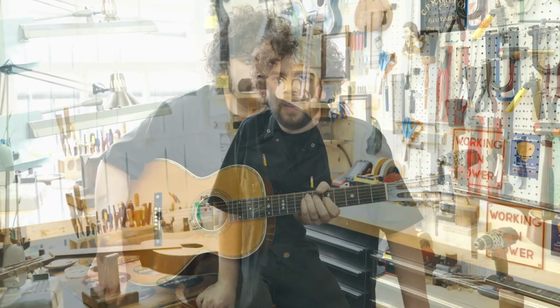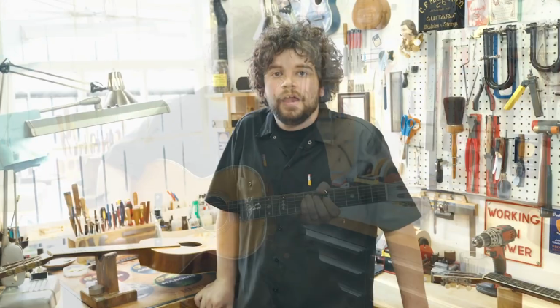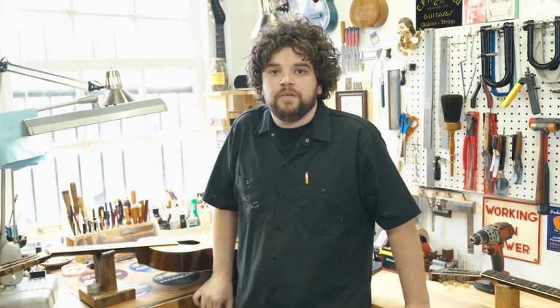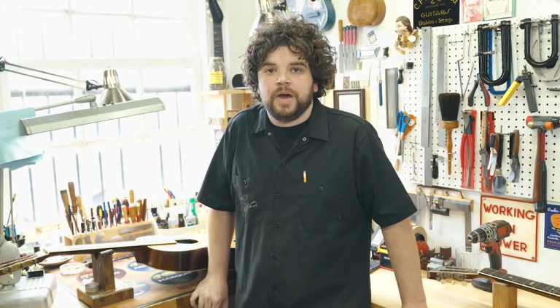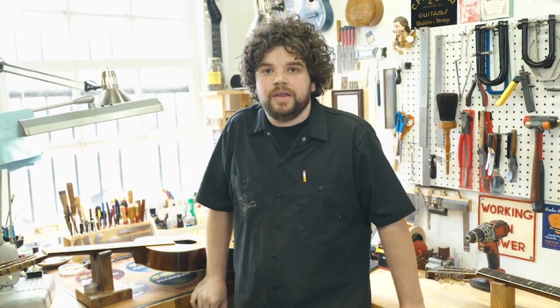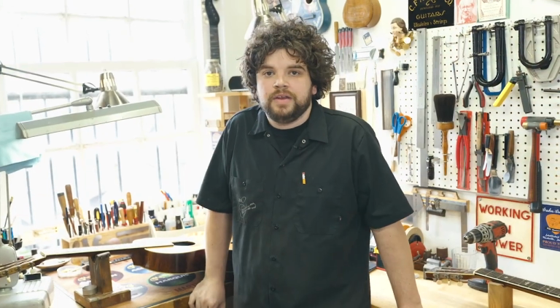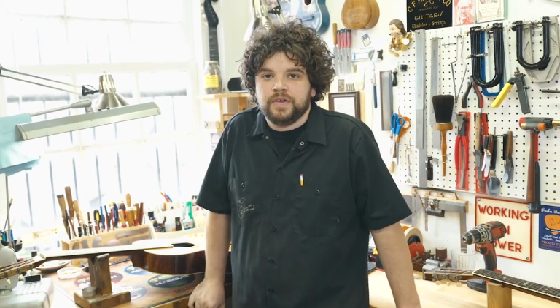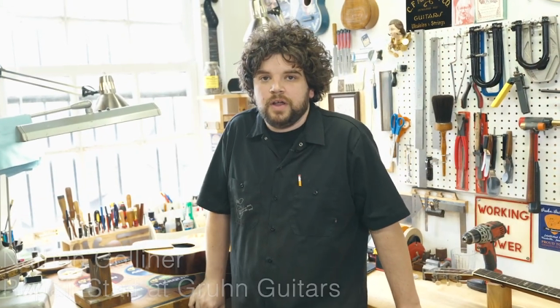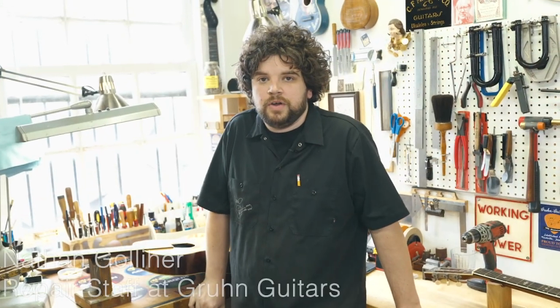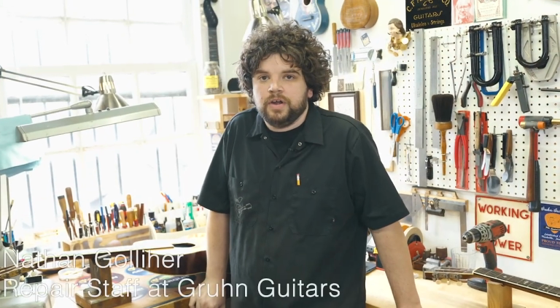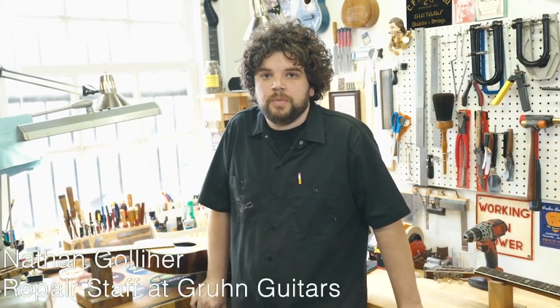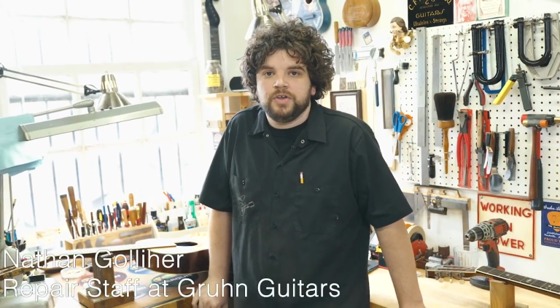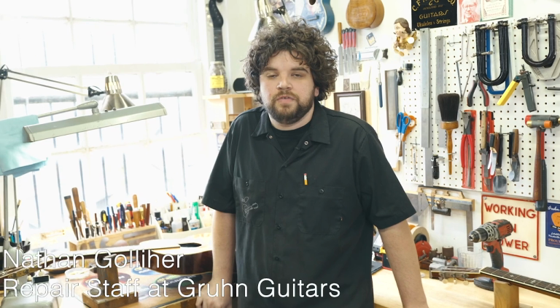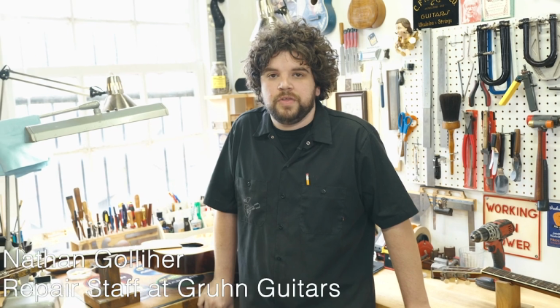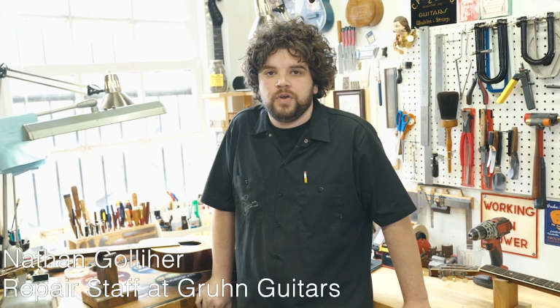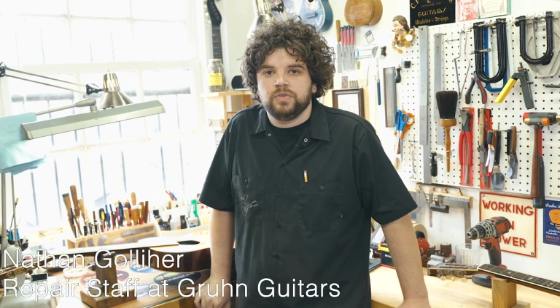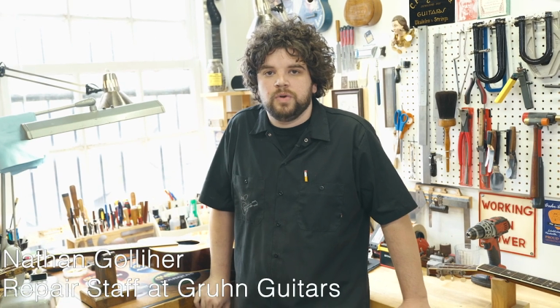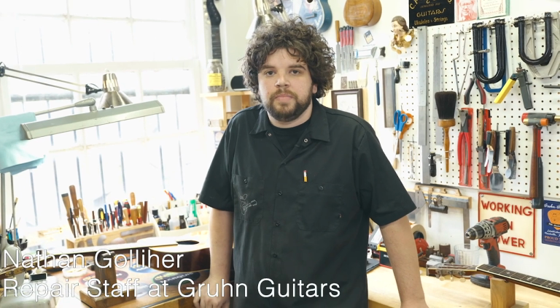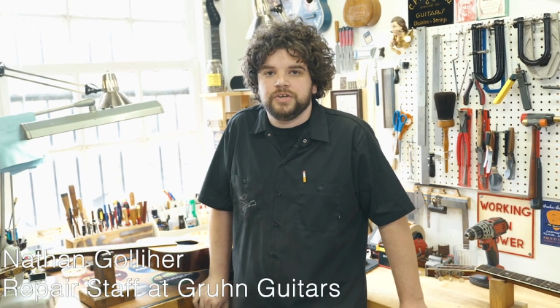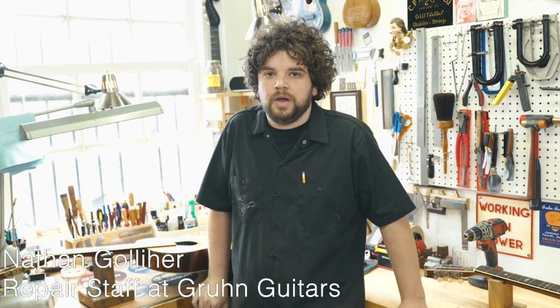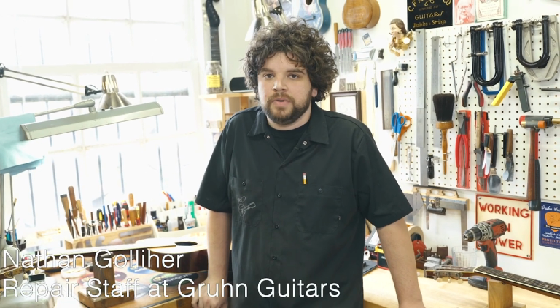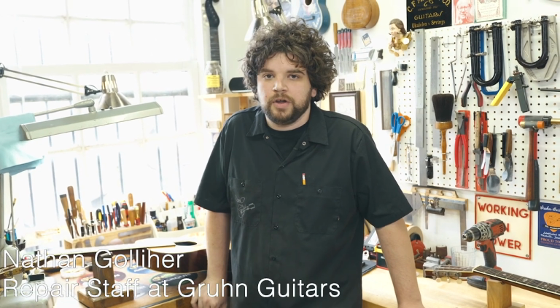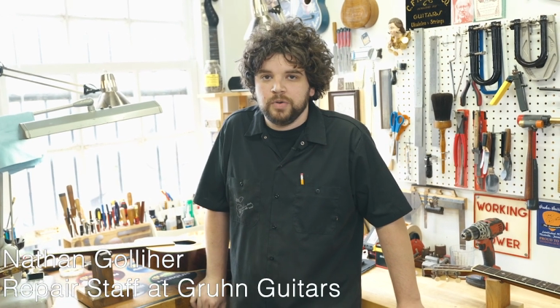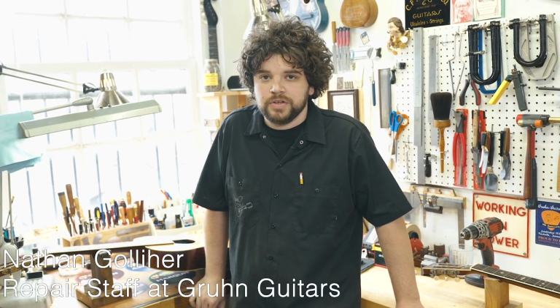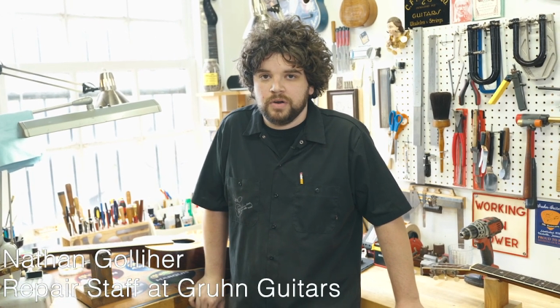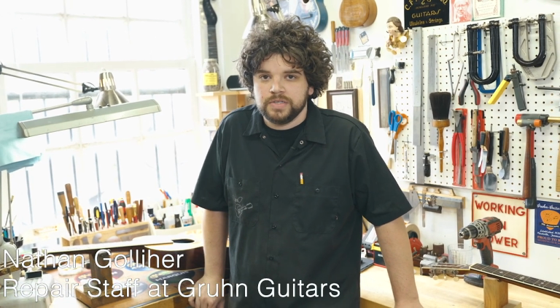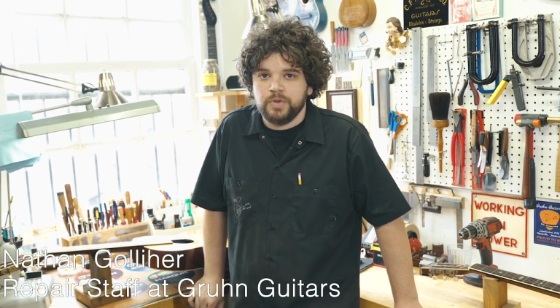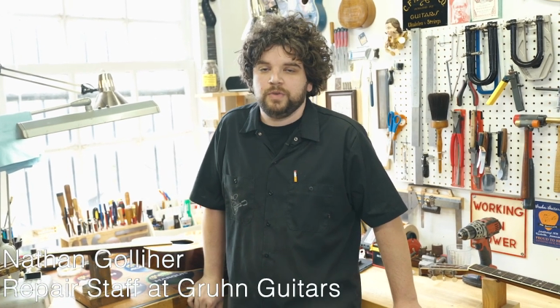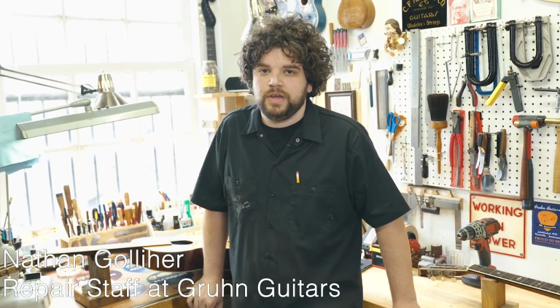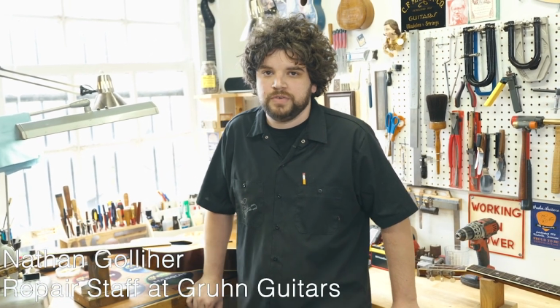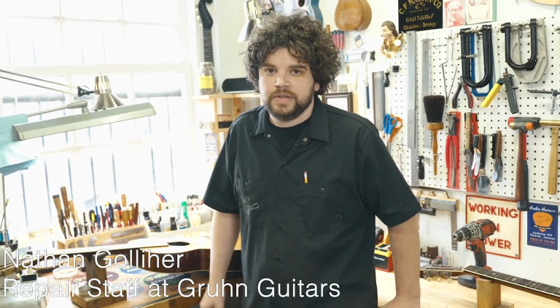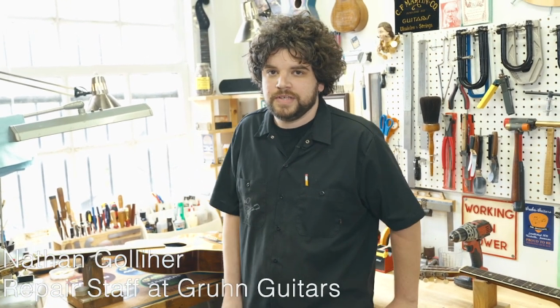Hey everybody, Nathan Golliher here coming to you from the third floor repair shop at Groom Guitars in beautiful Nashville, Tennessee.